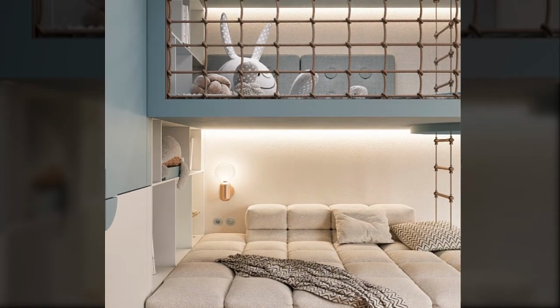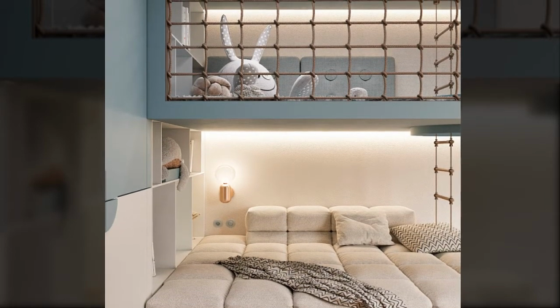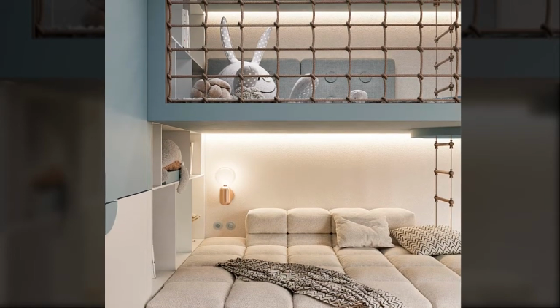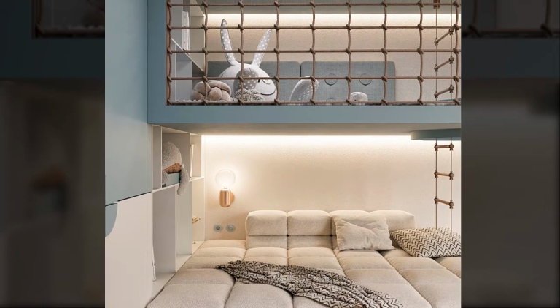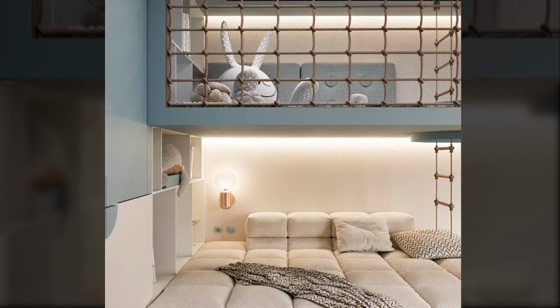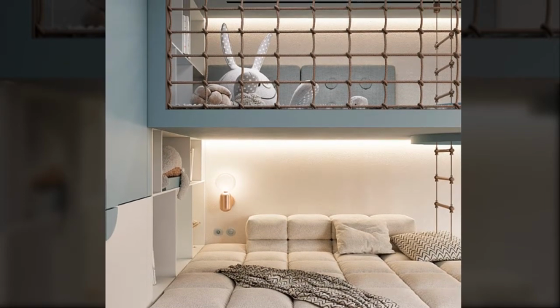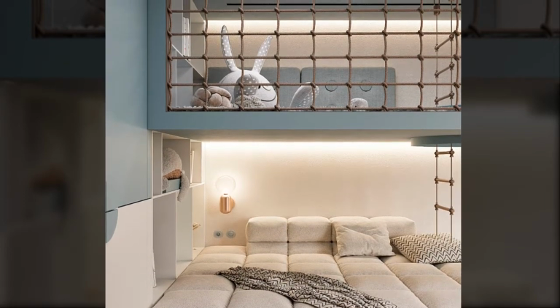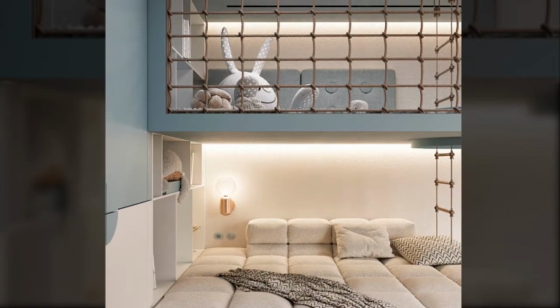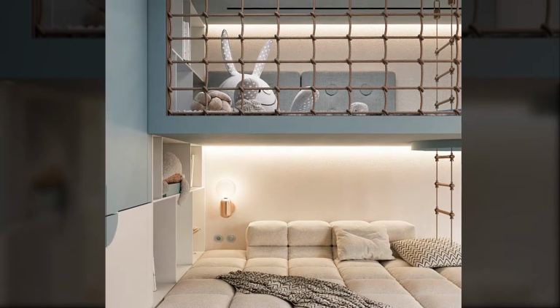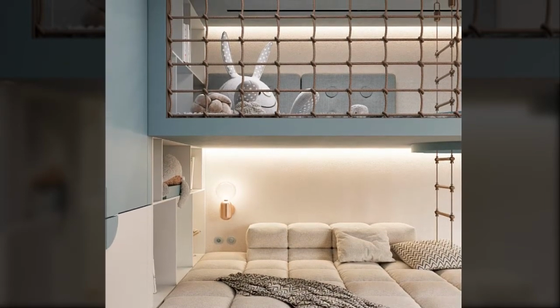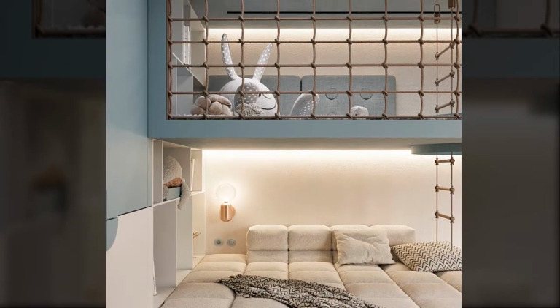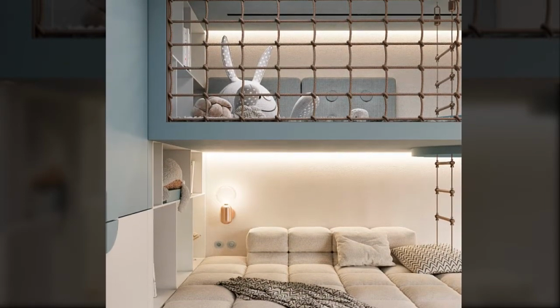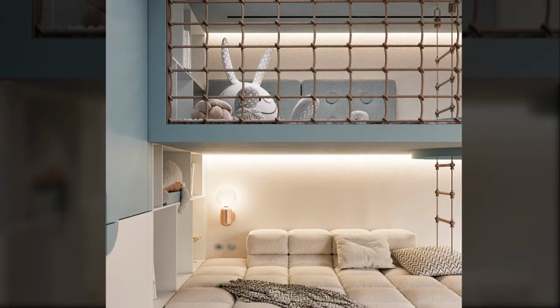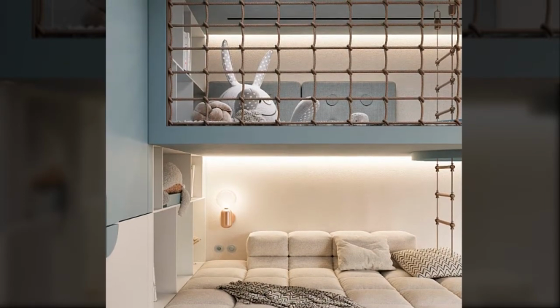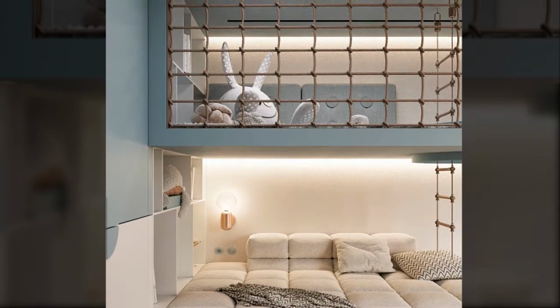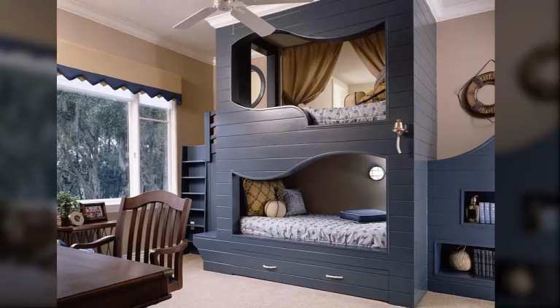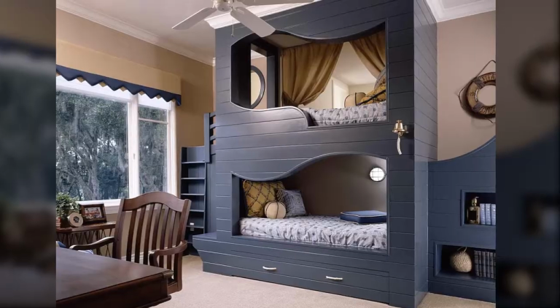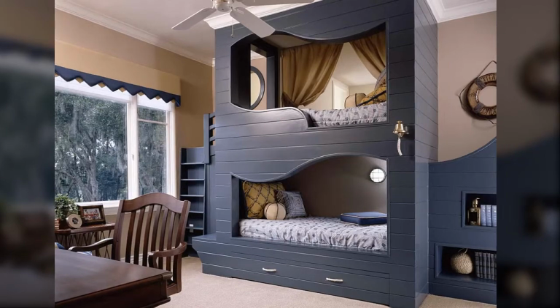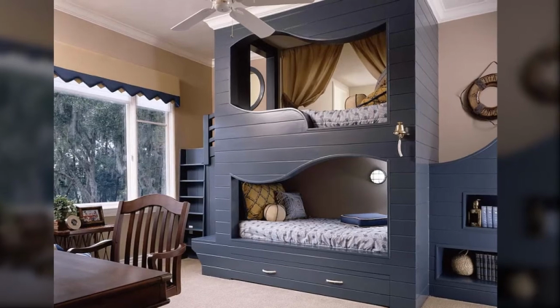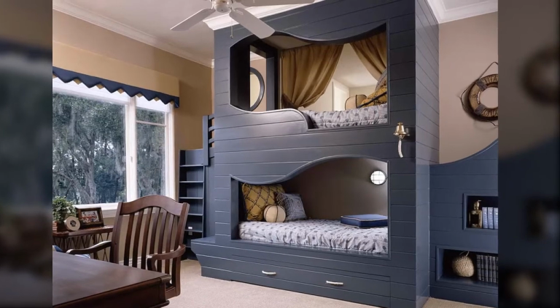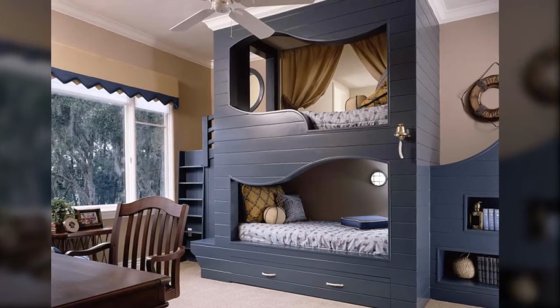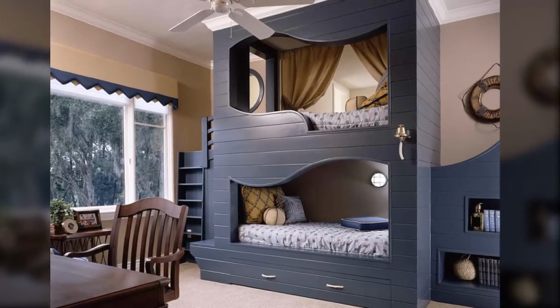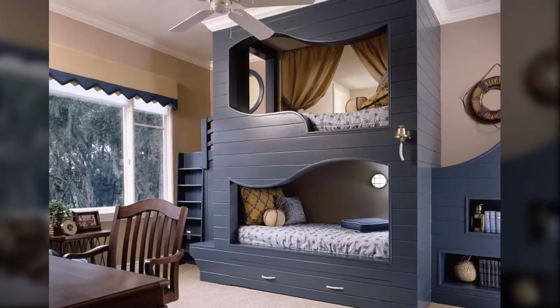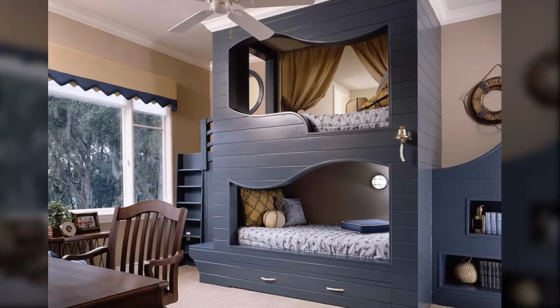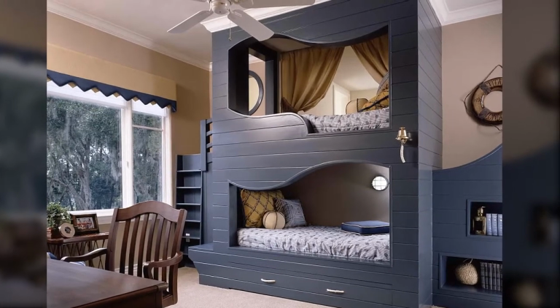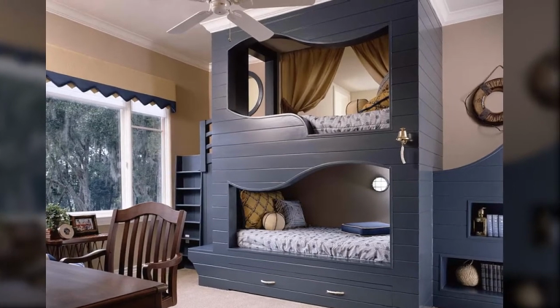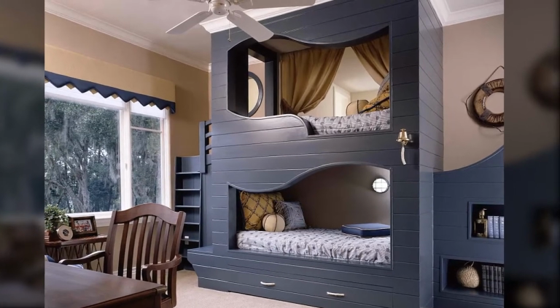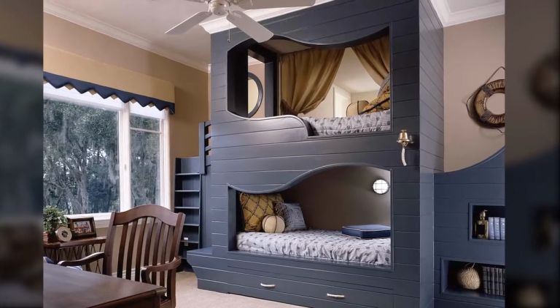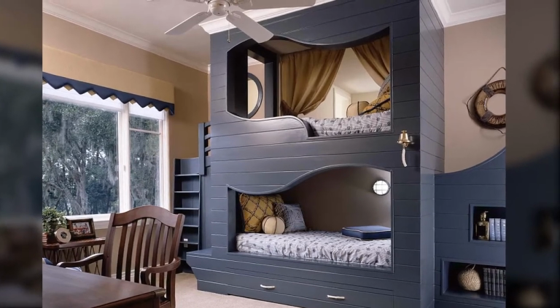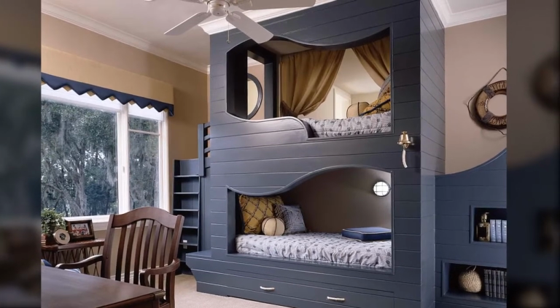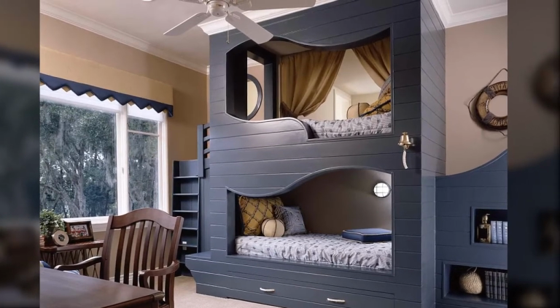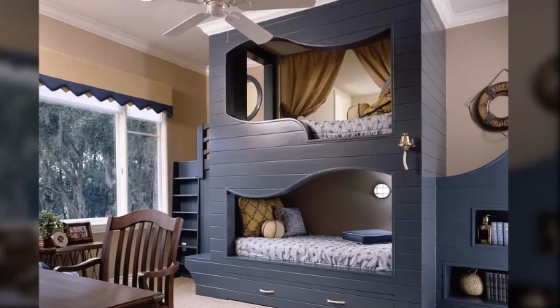This bunk bed with a very soft full-sized bed at the bottom comes with a large top bunk that can take up to five kids. This vibrant blue bunk bed gives off a classic and elegant vibe.